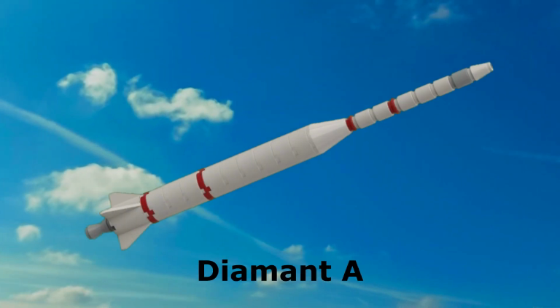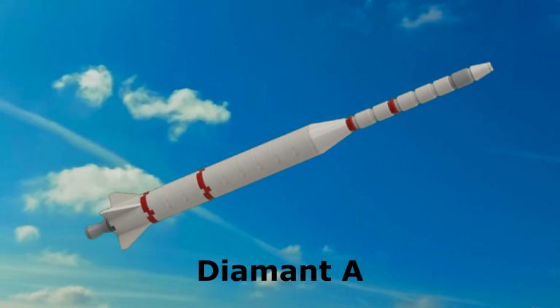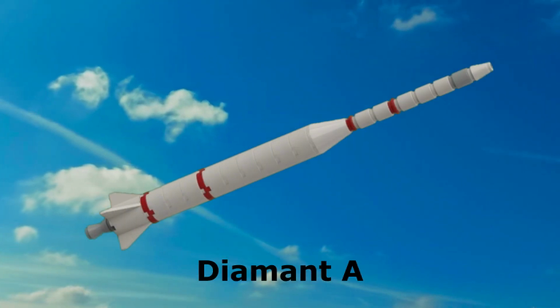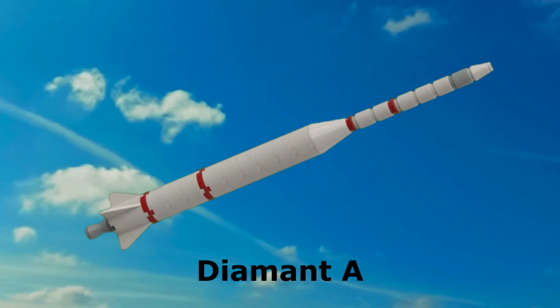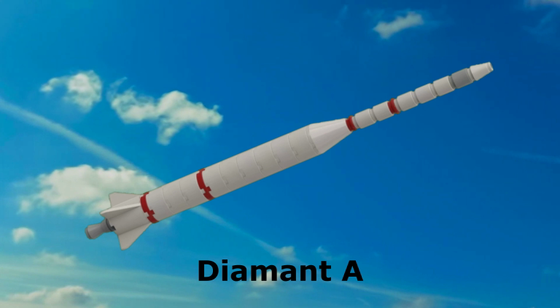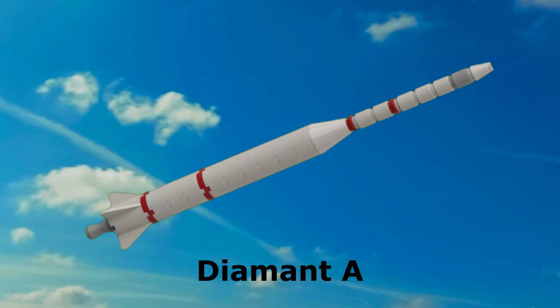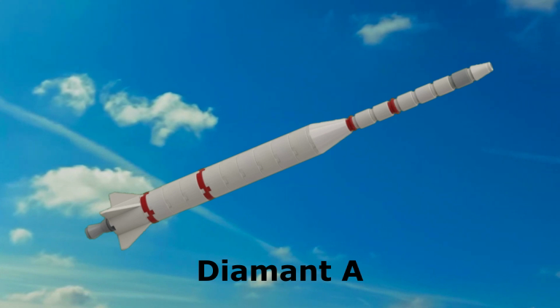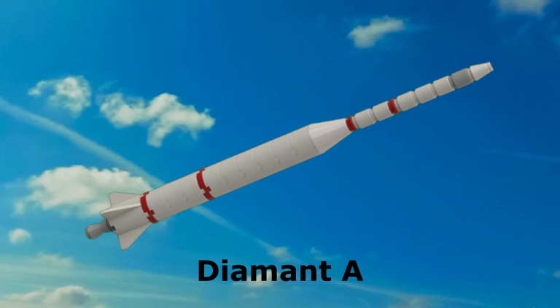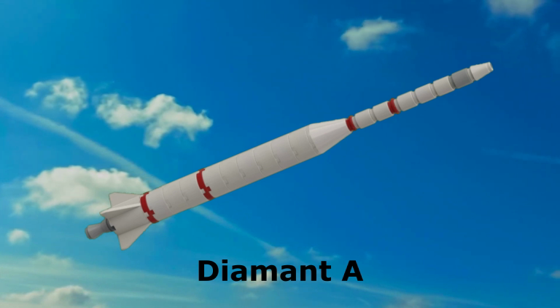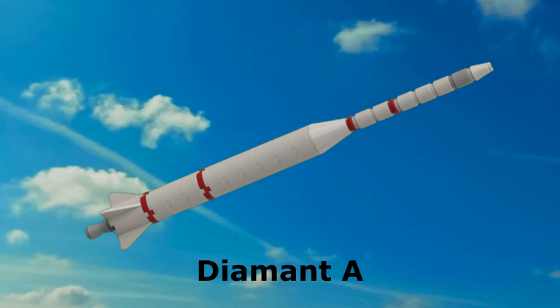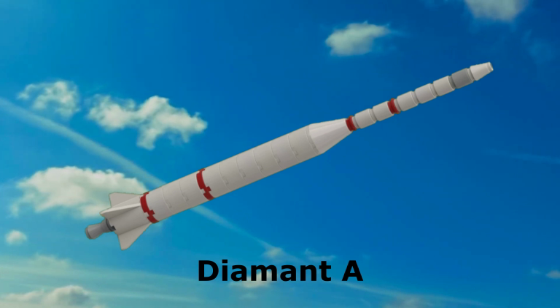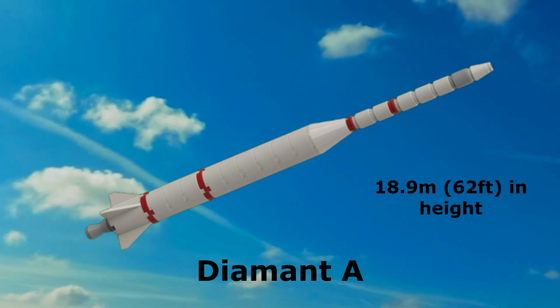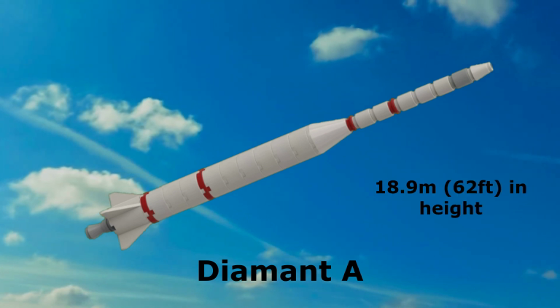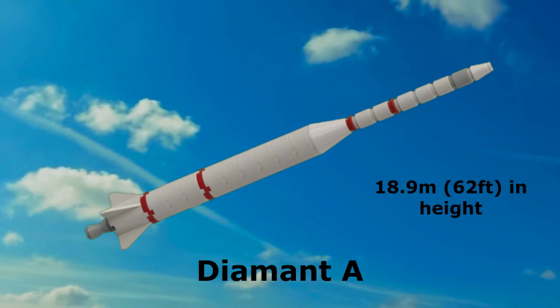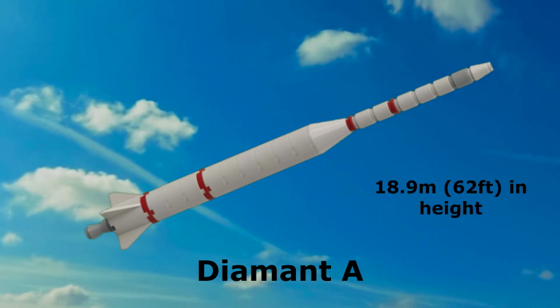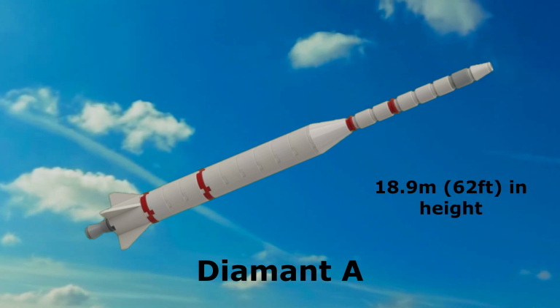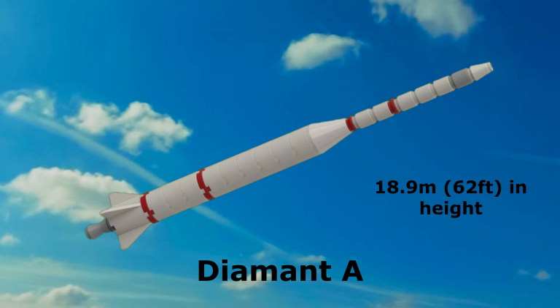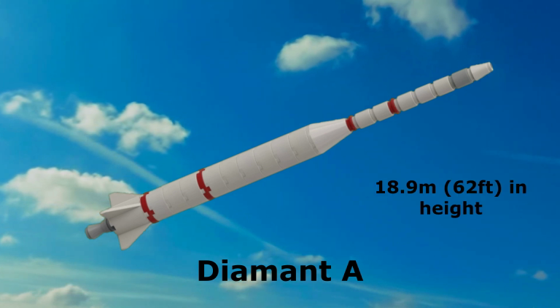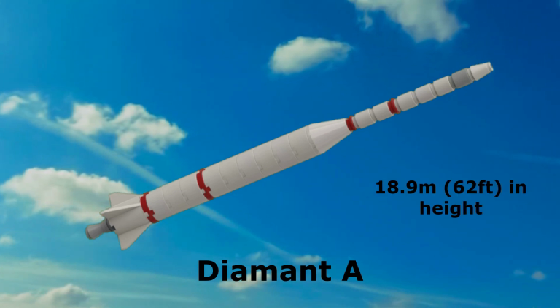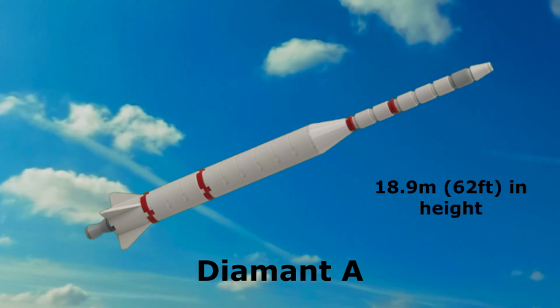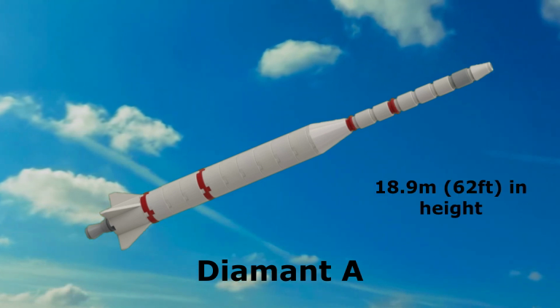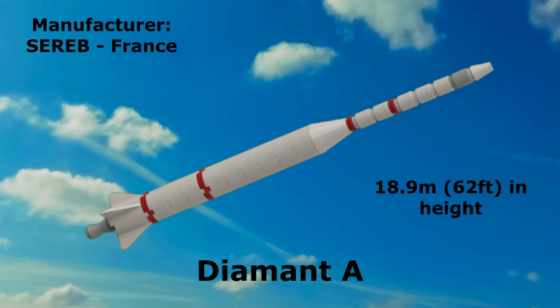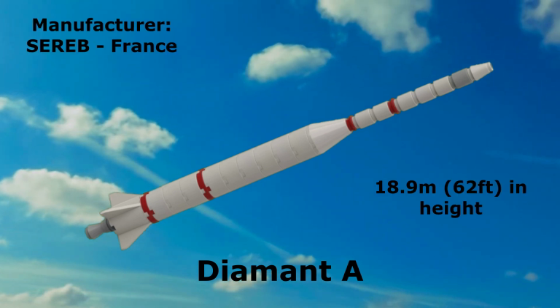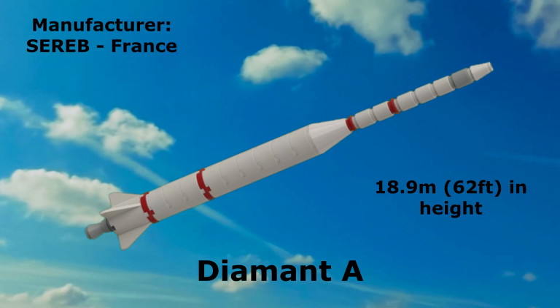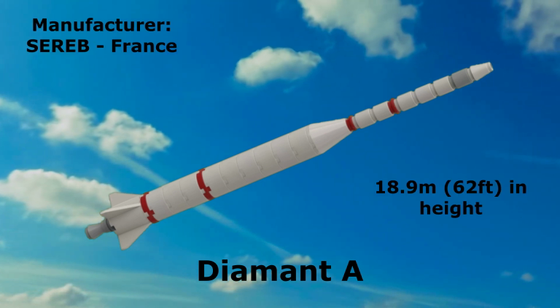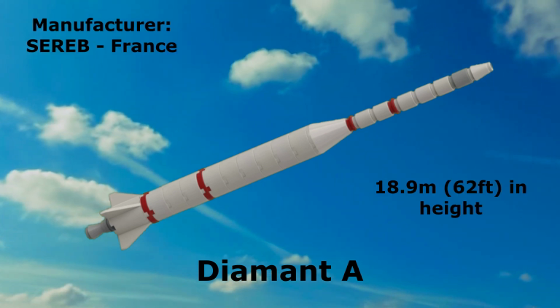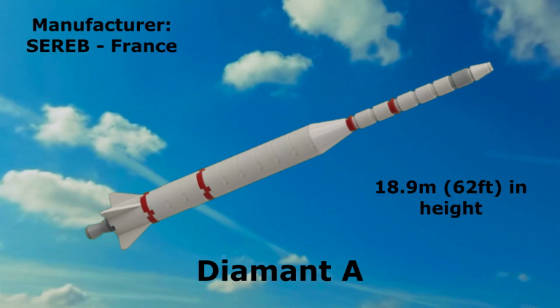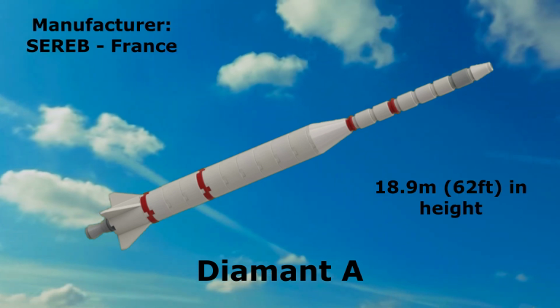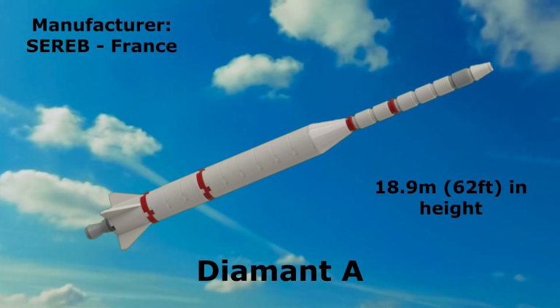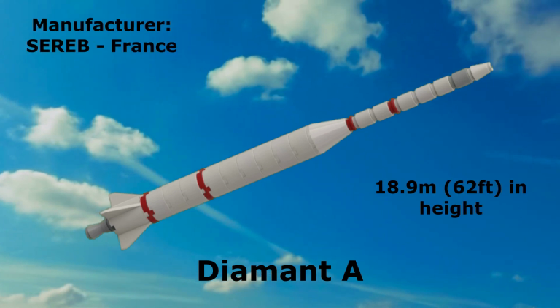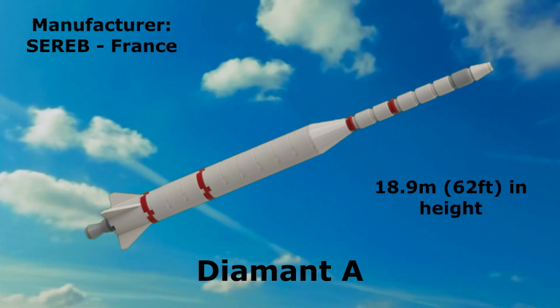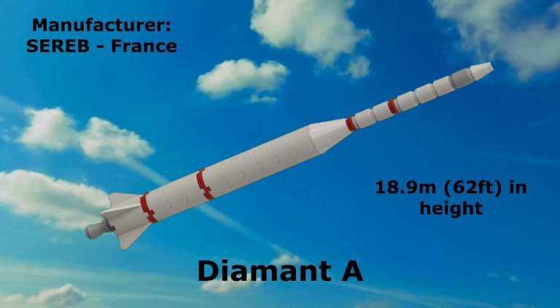Diamond A: 18.9 meters in height, manufactured by Serap, France.